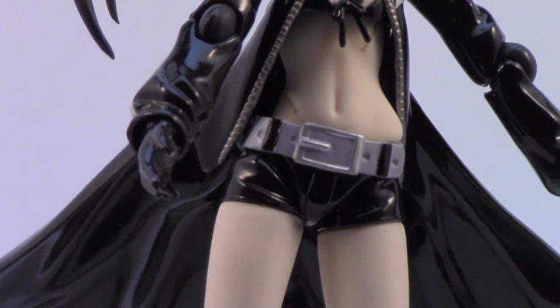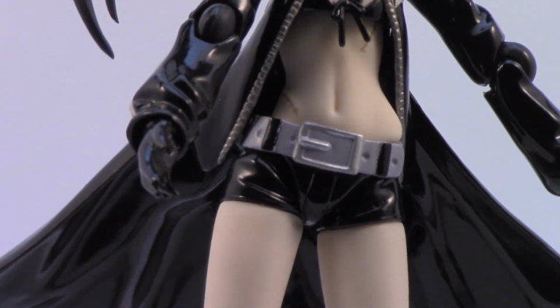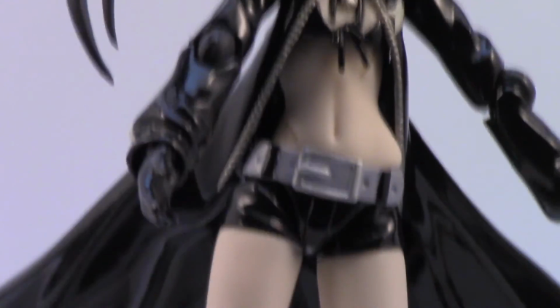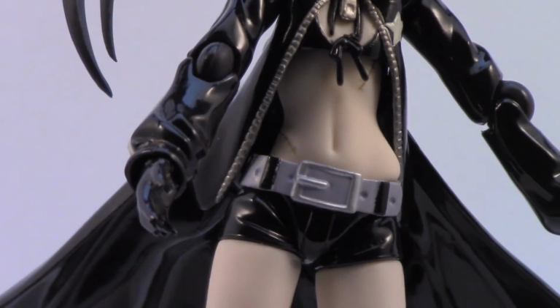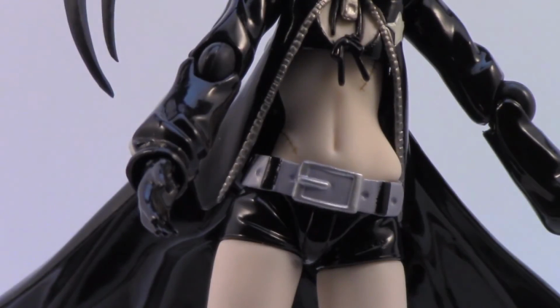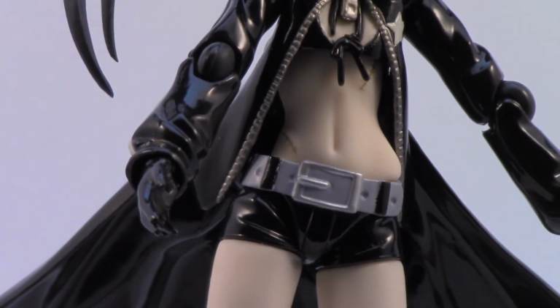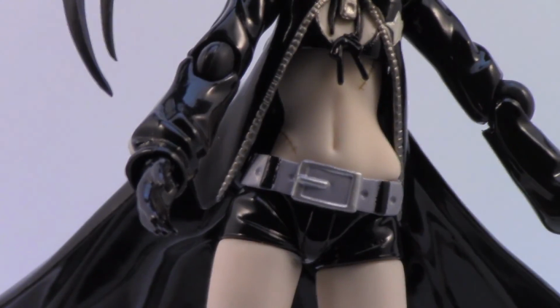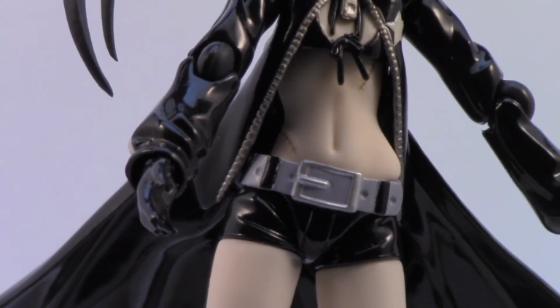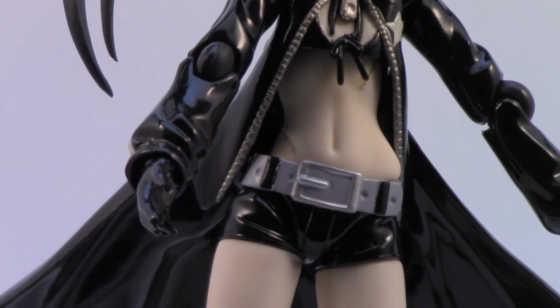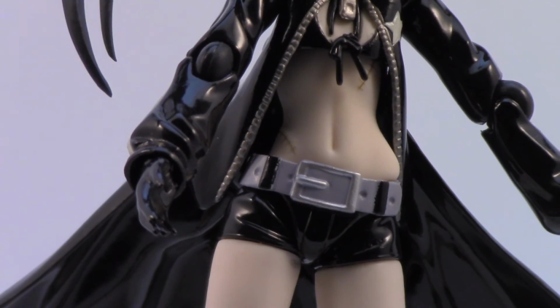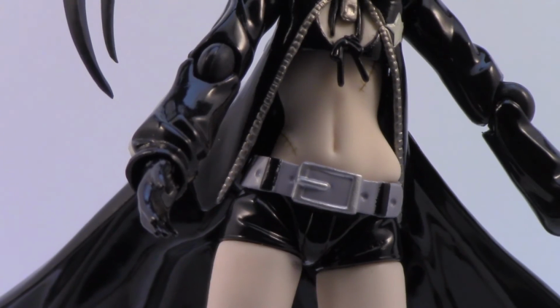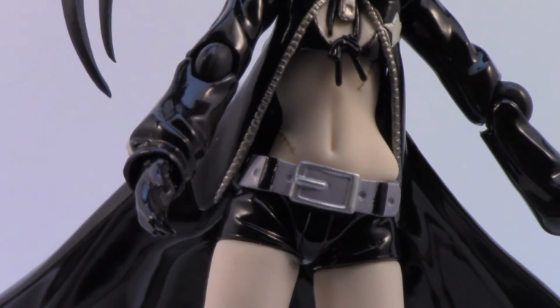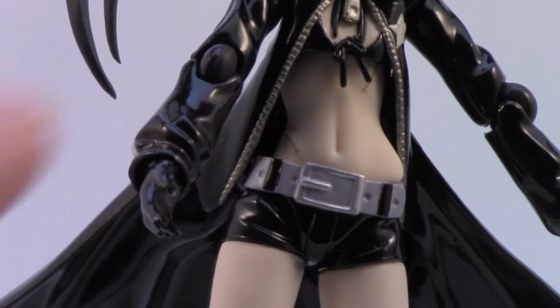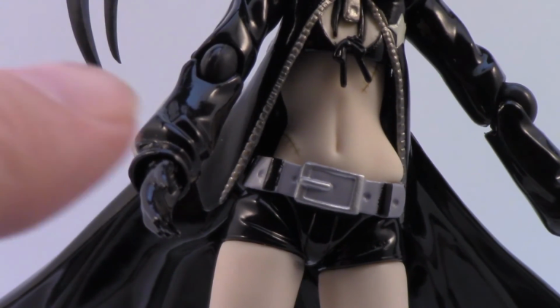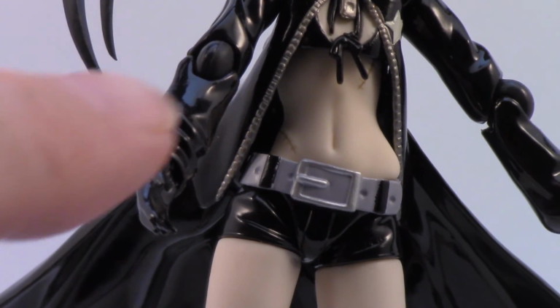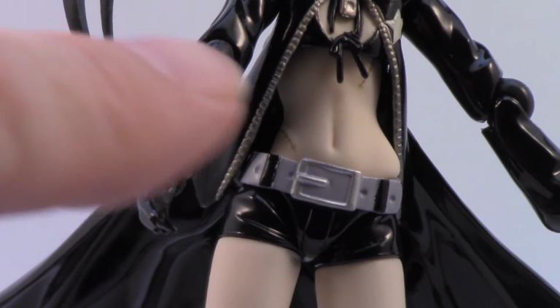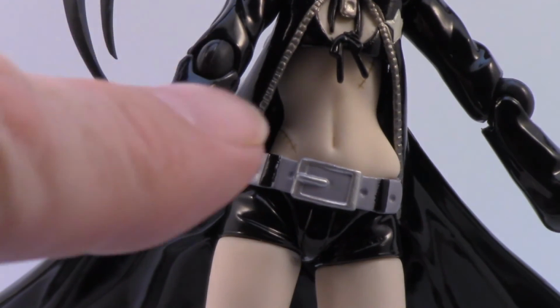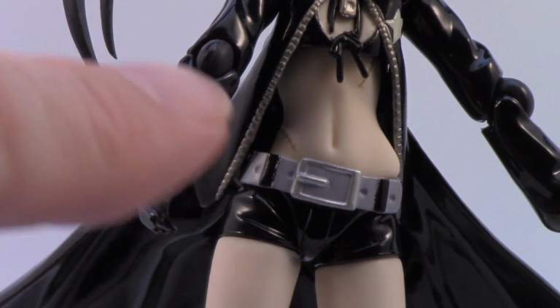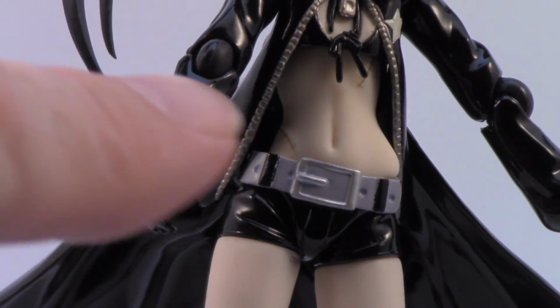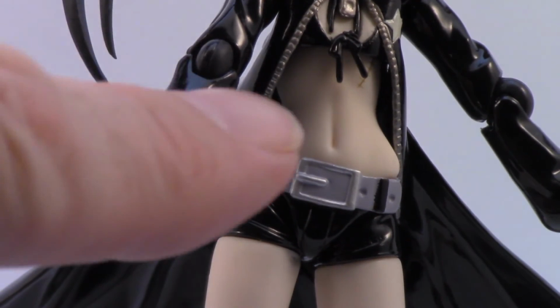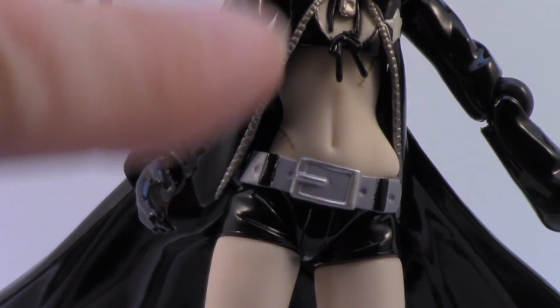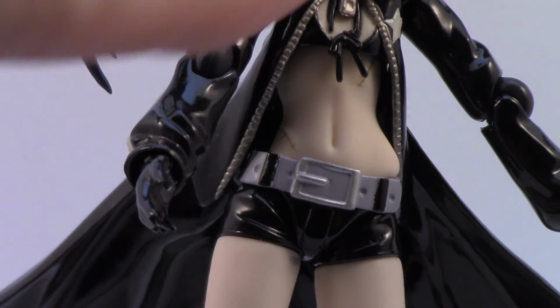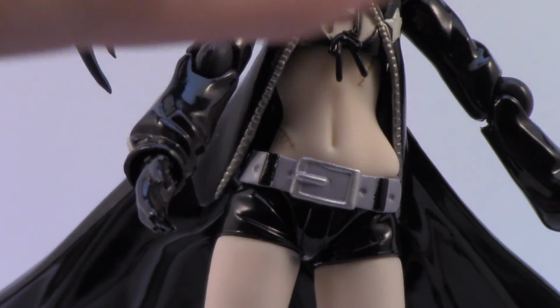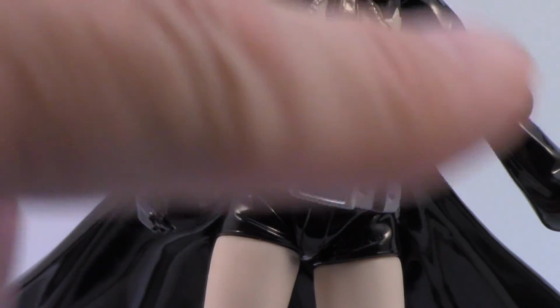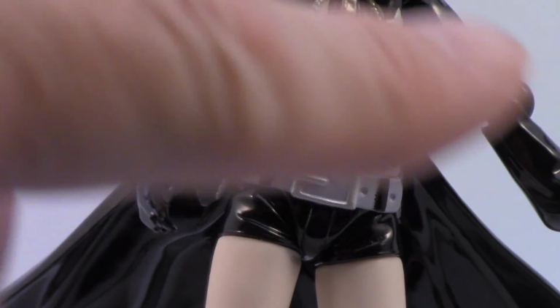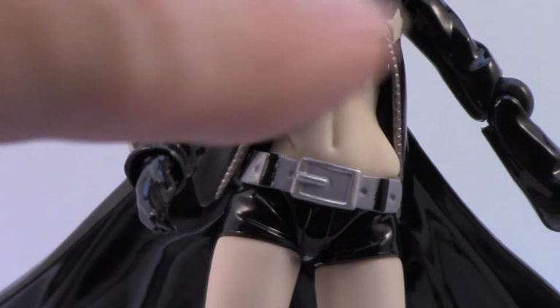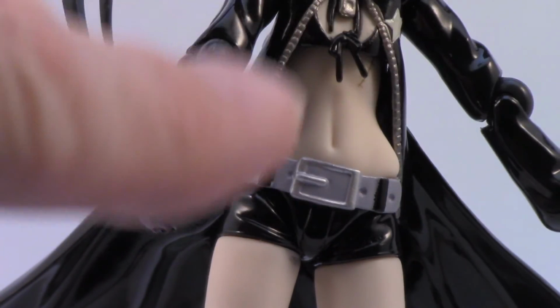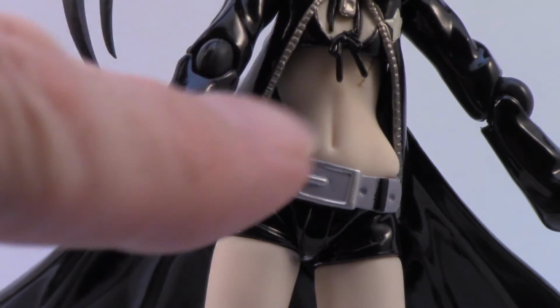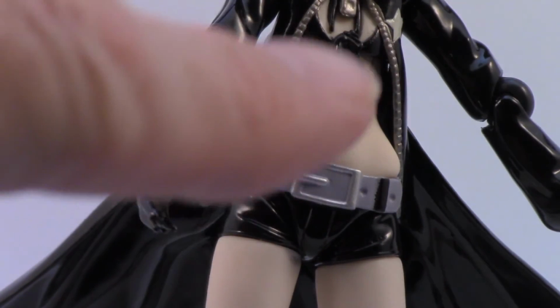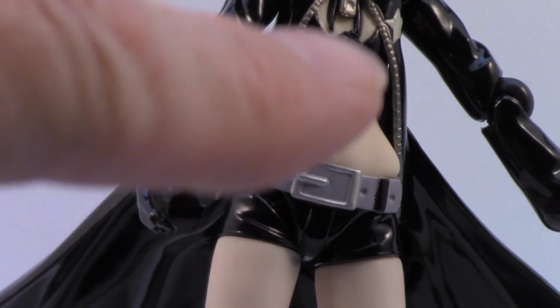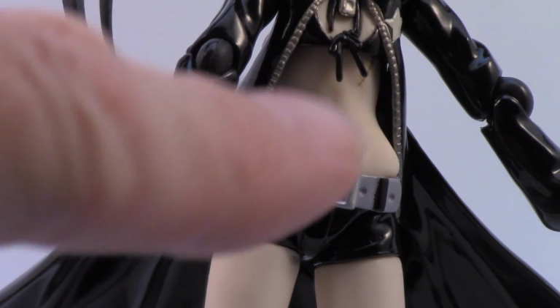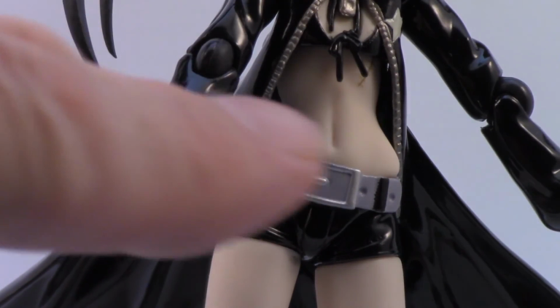You can even see where they've done the scars on her abdomen, and up here too.